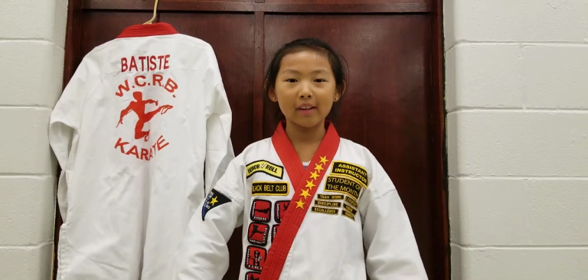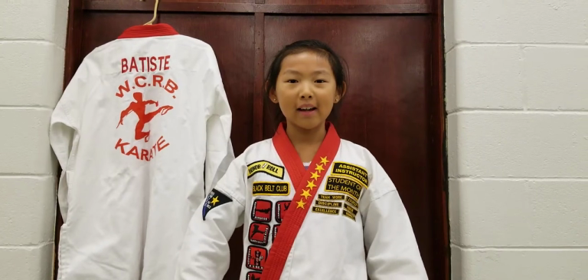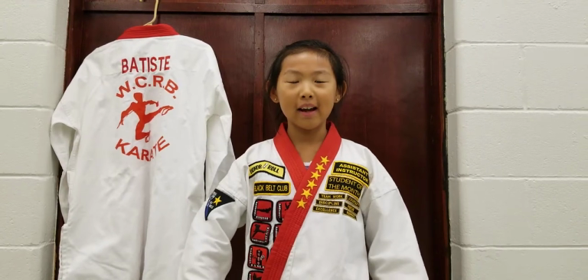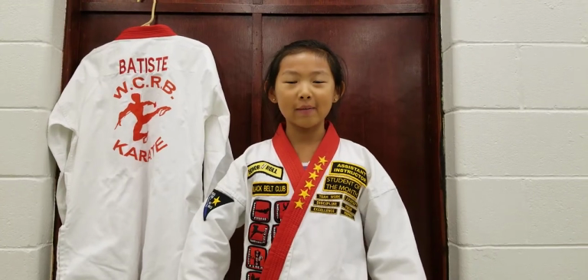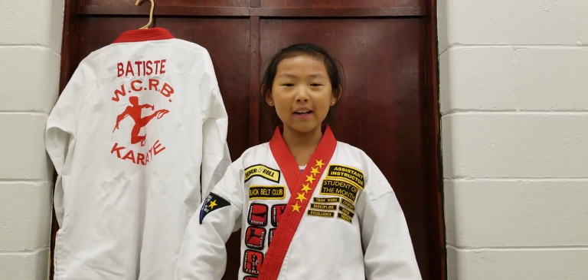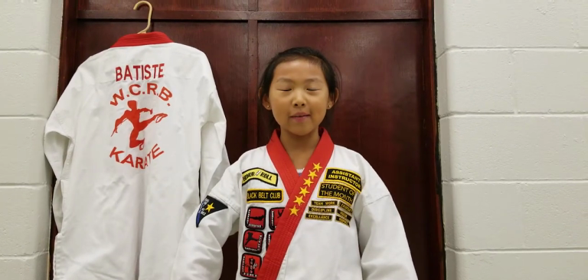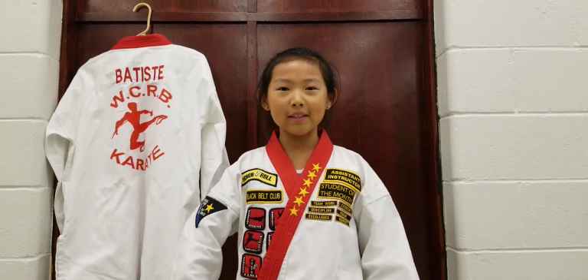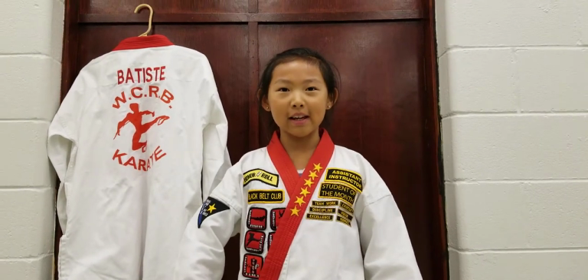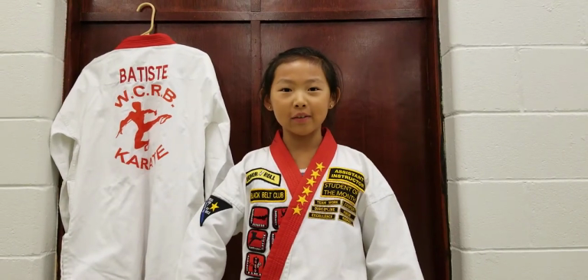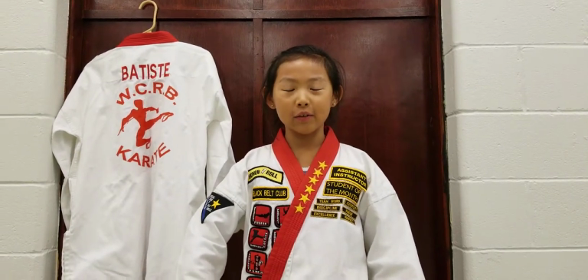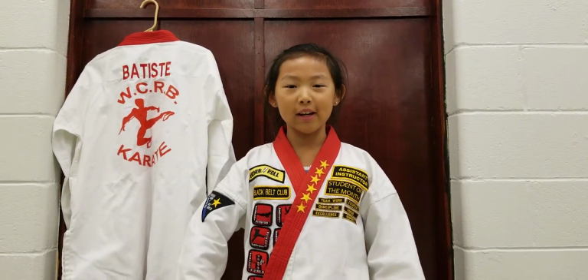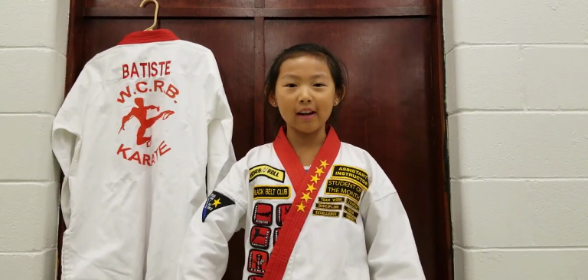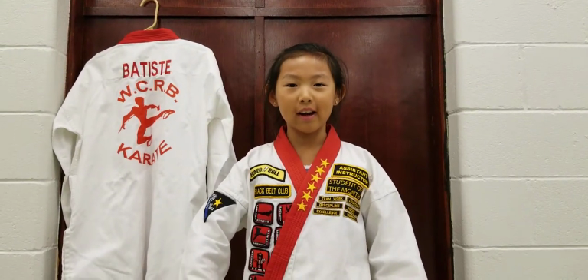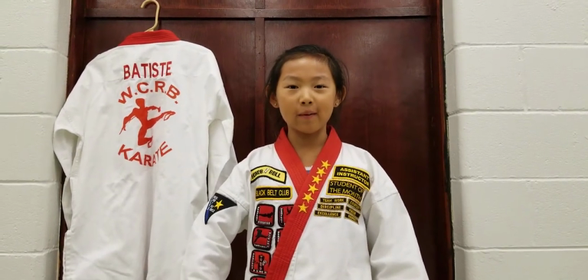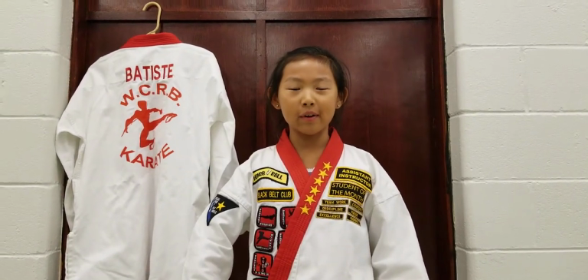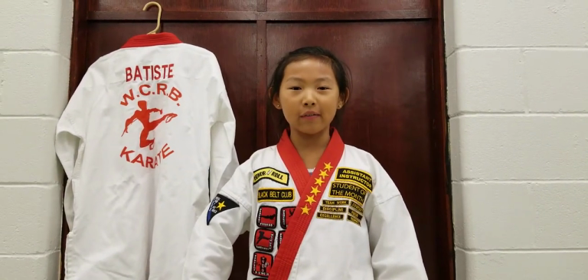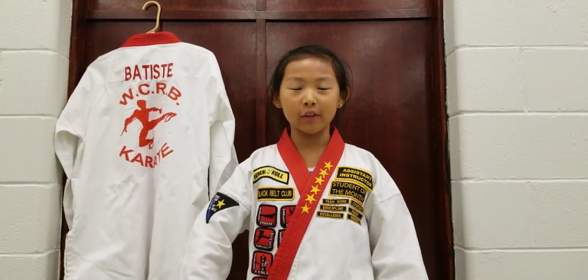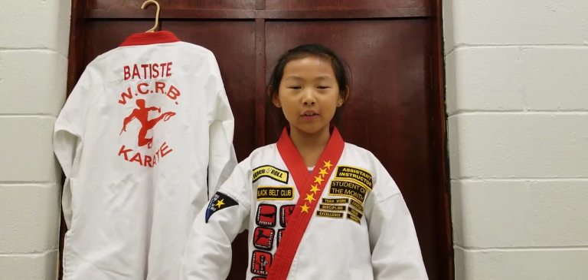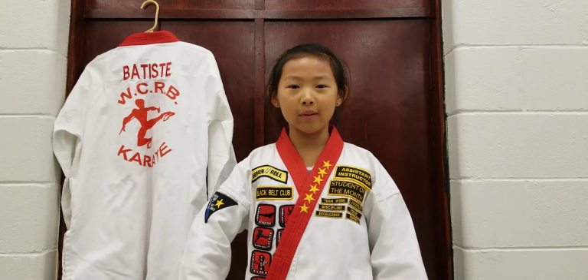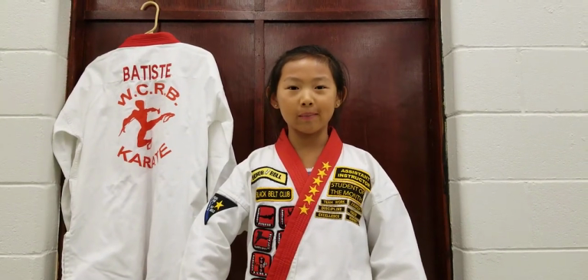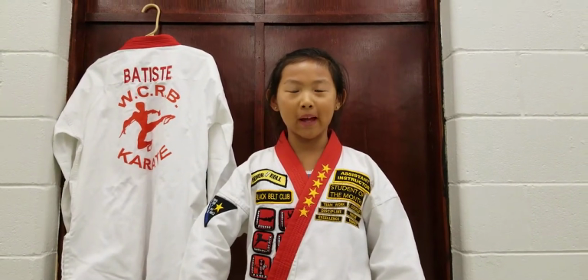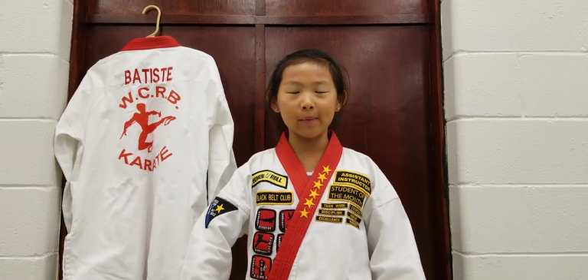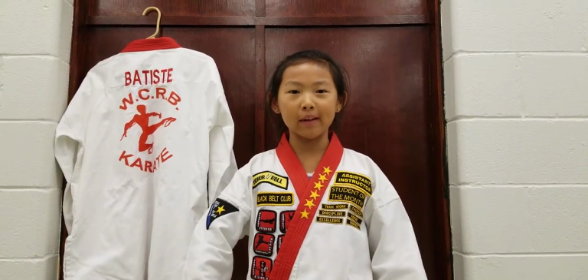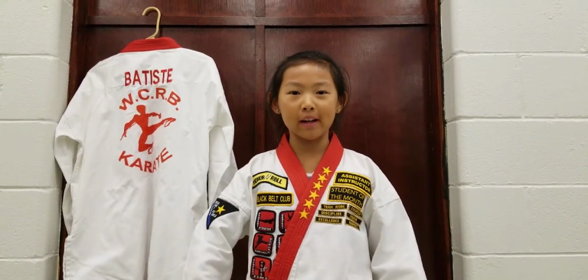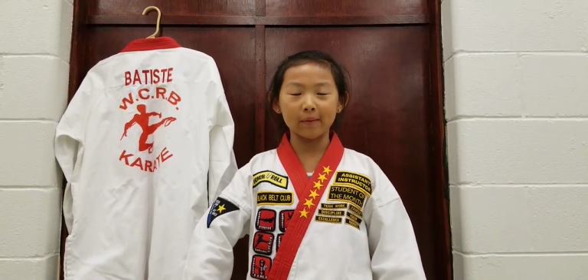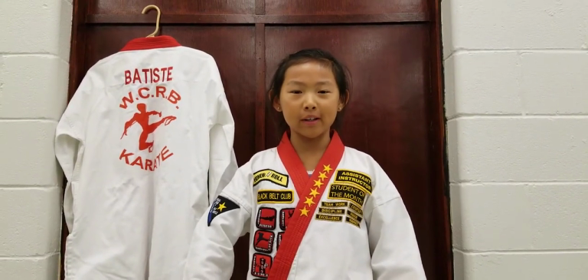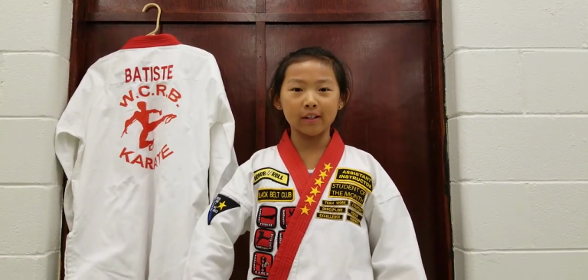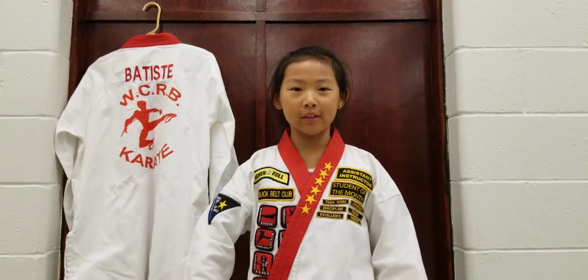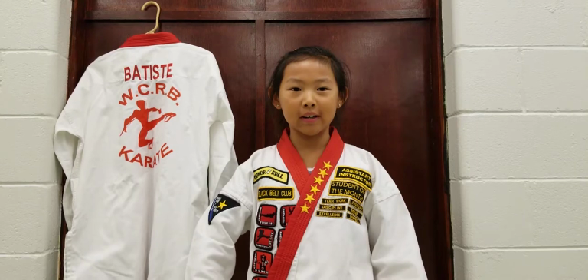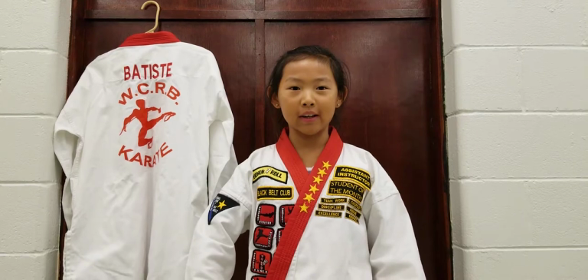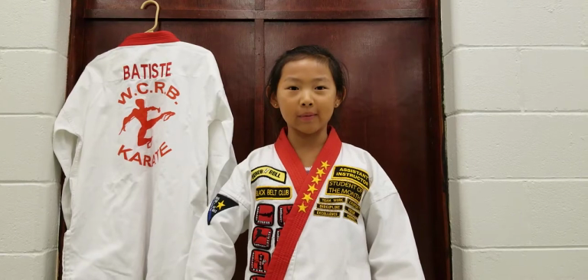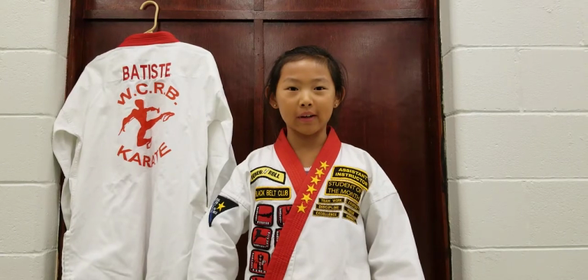Hi, my name is Andrea. I'm a first degree black belt, and I'm going to teach you how to tie your belt.